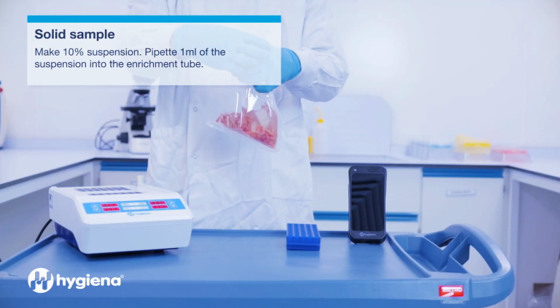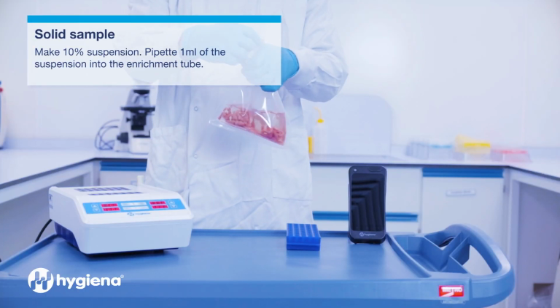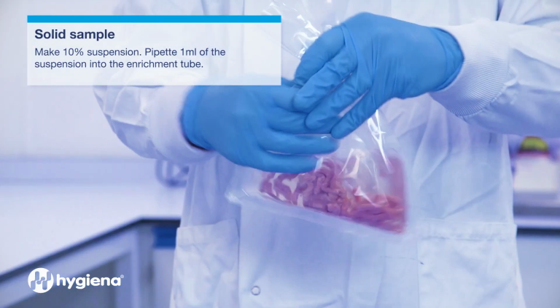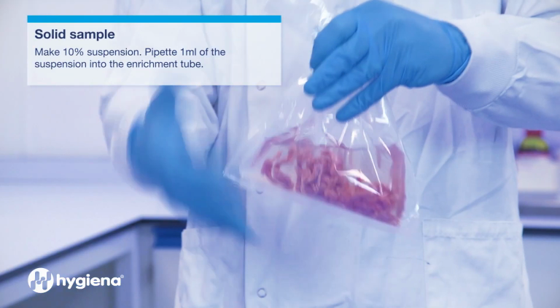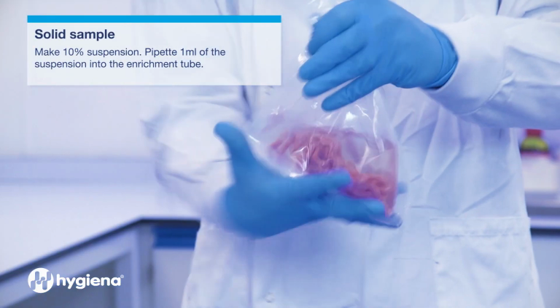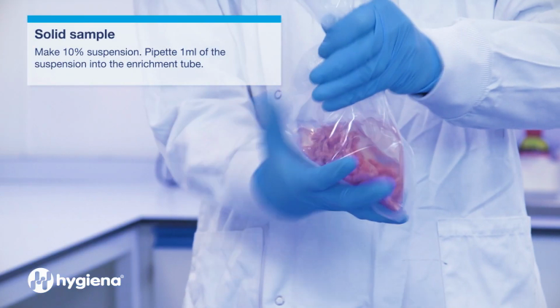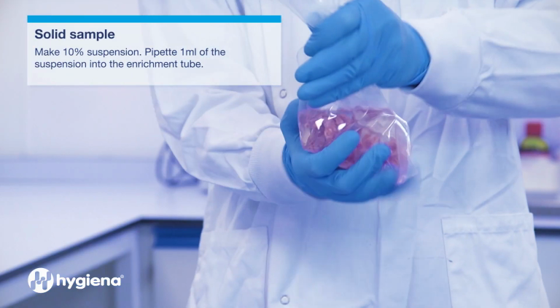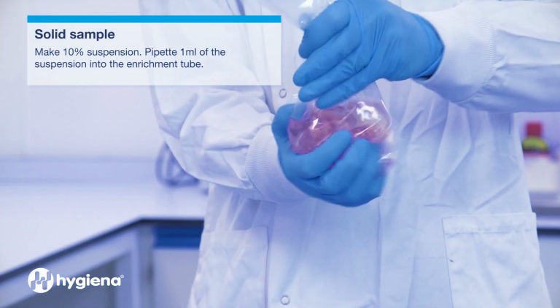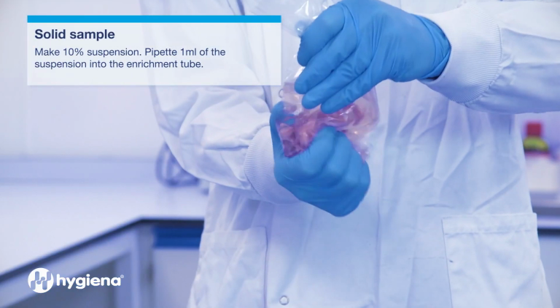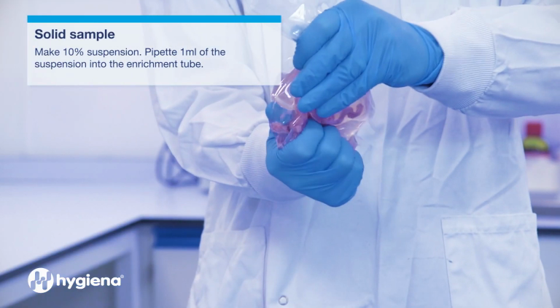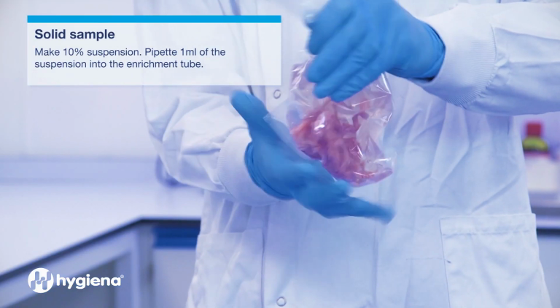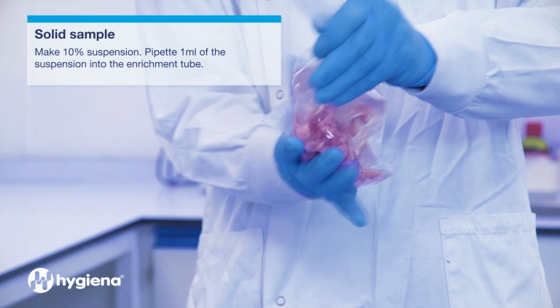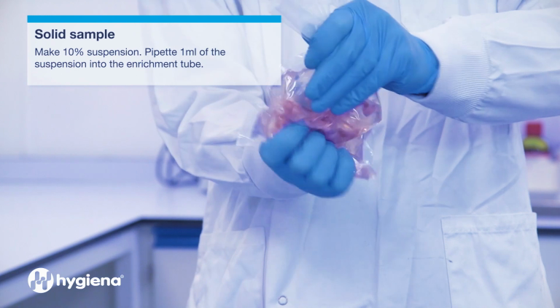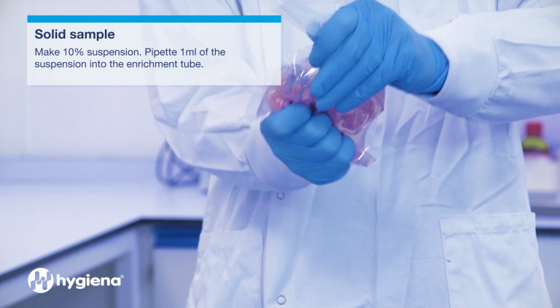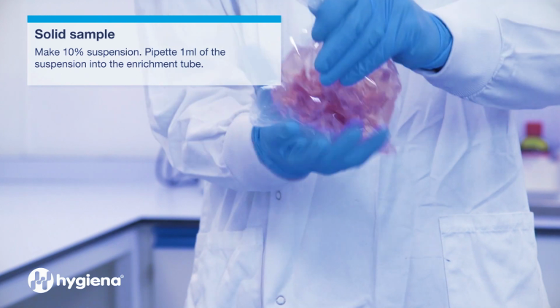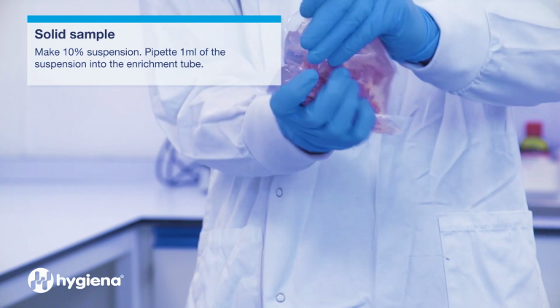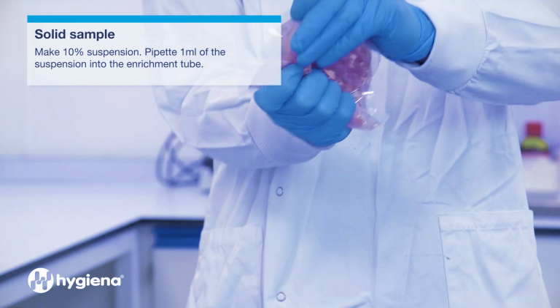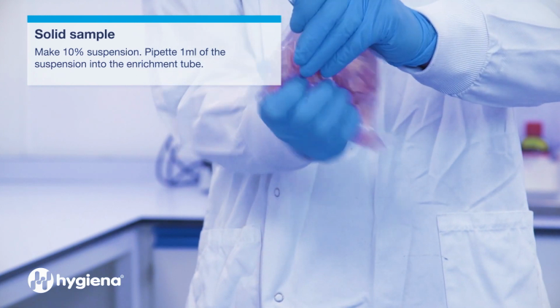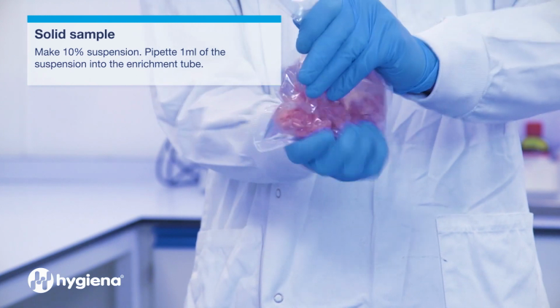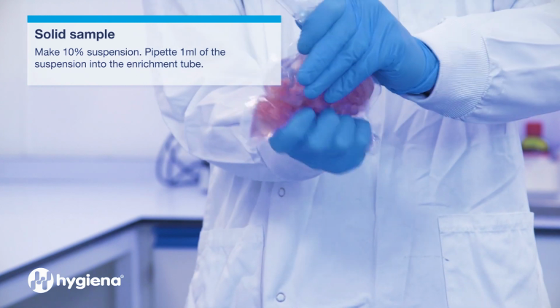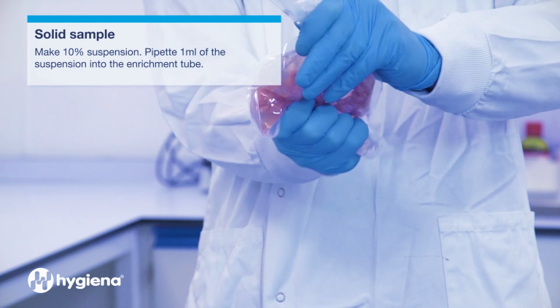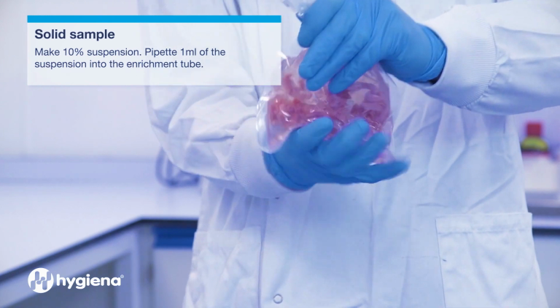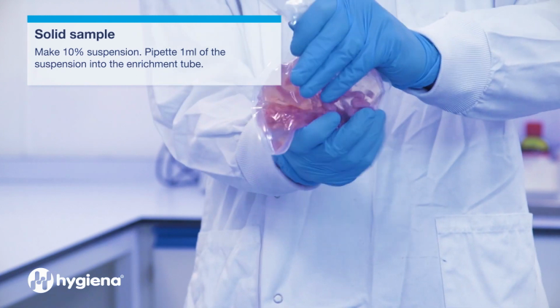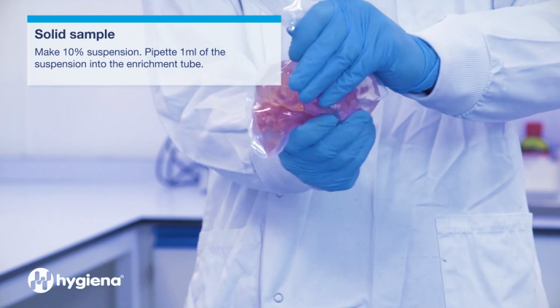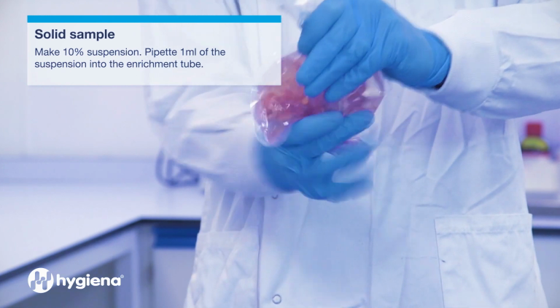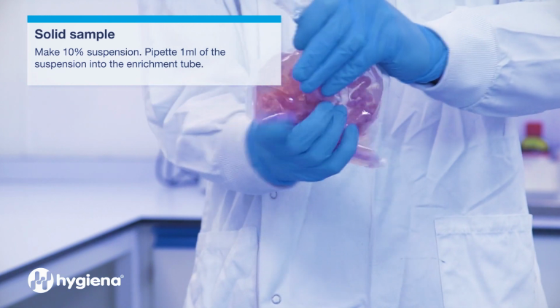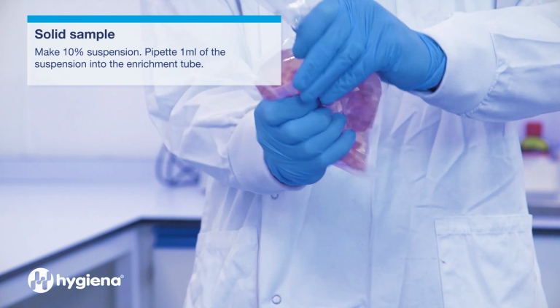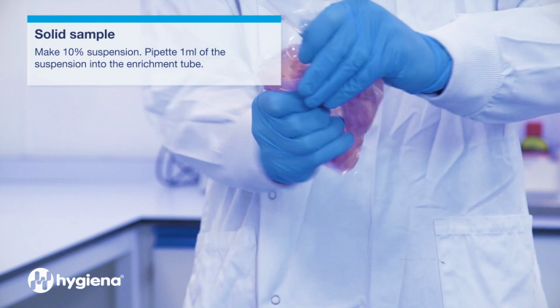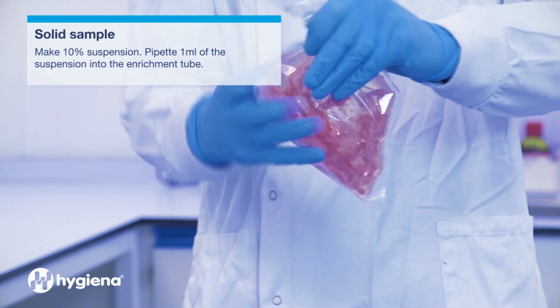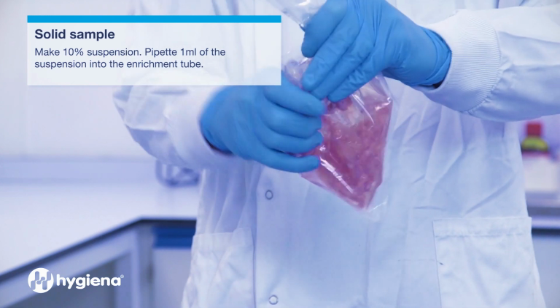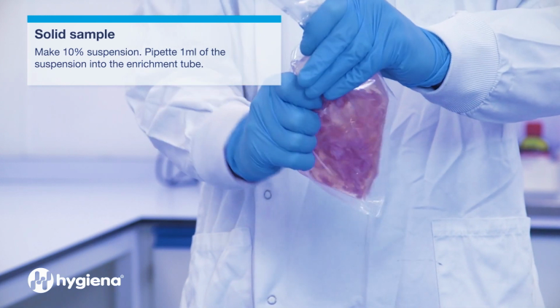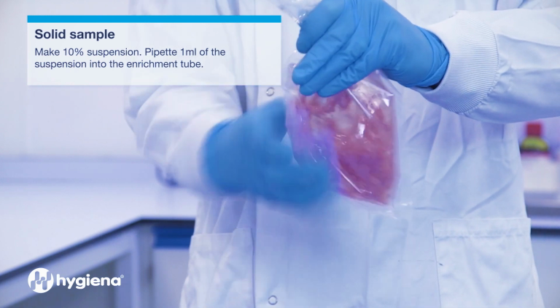For solid samples, make a 10% suspension and pipette 1 milliliter into the enrichment device.